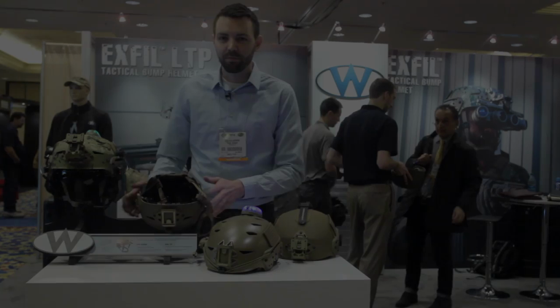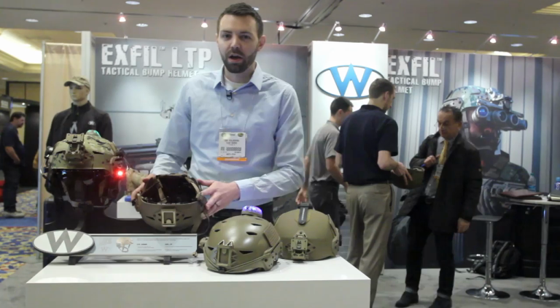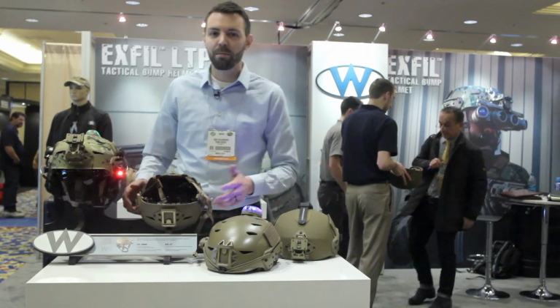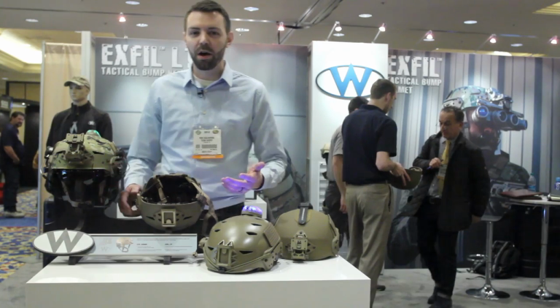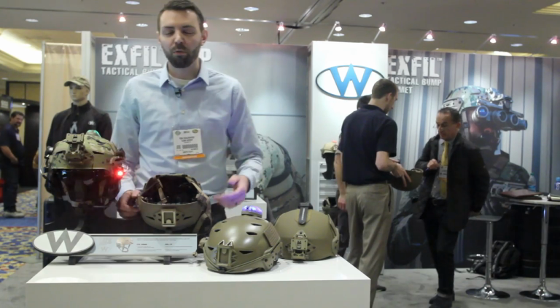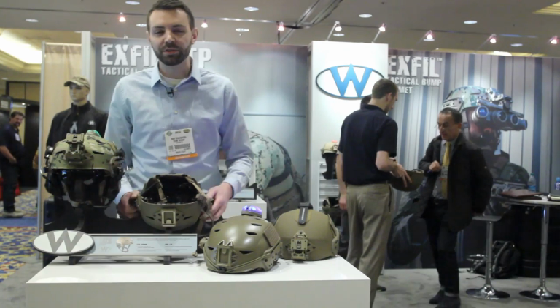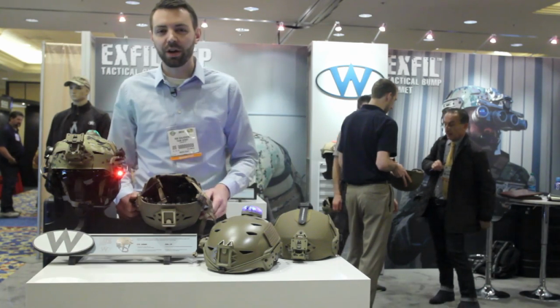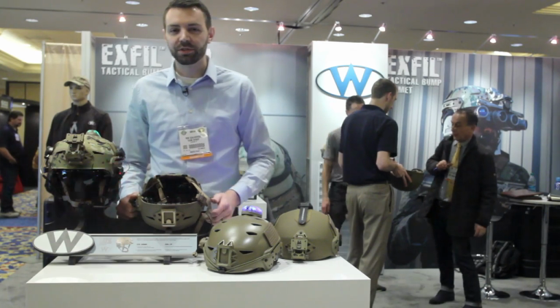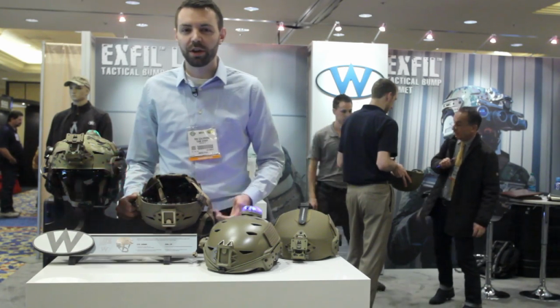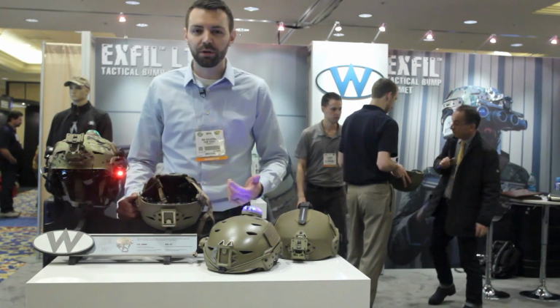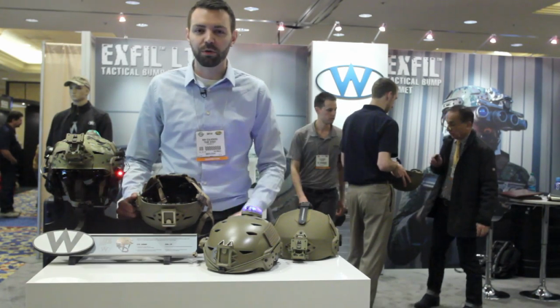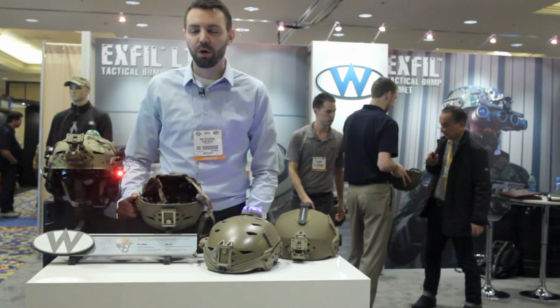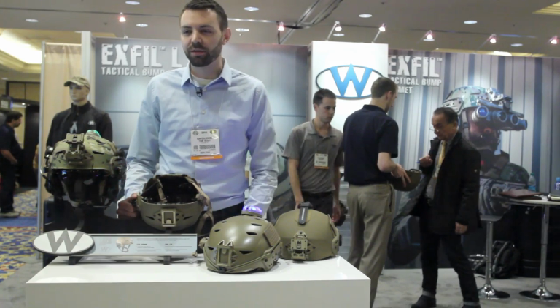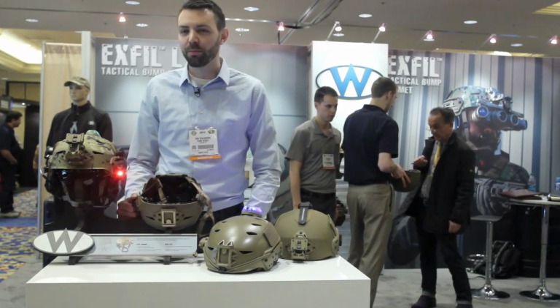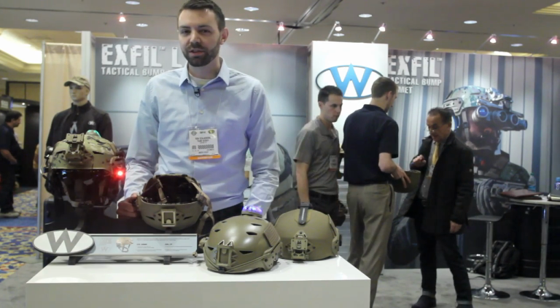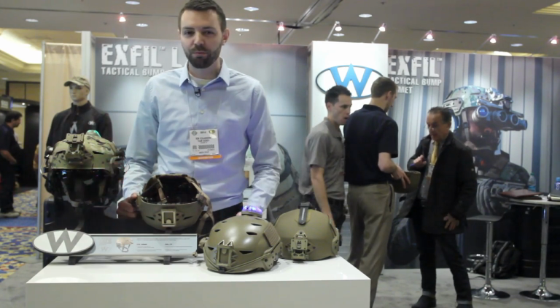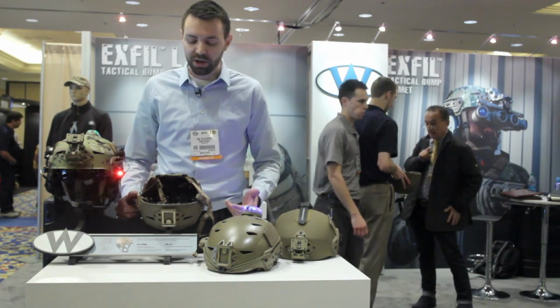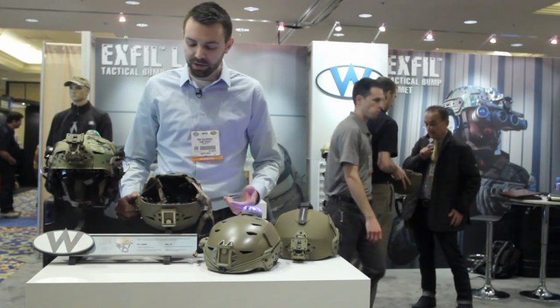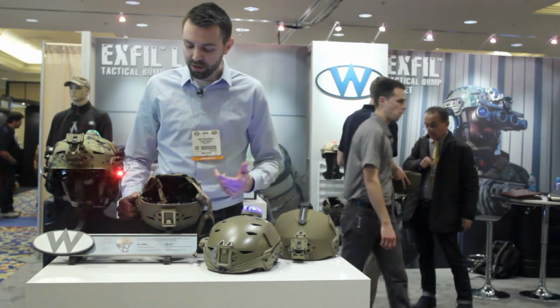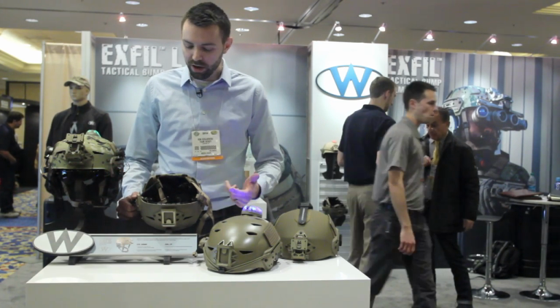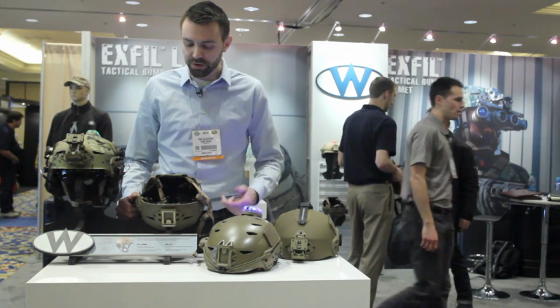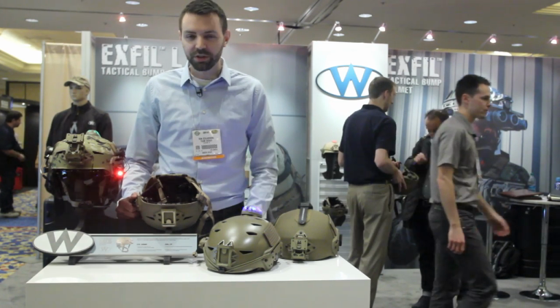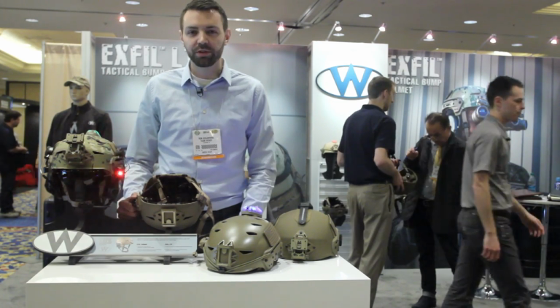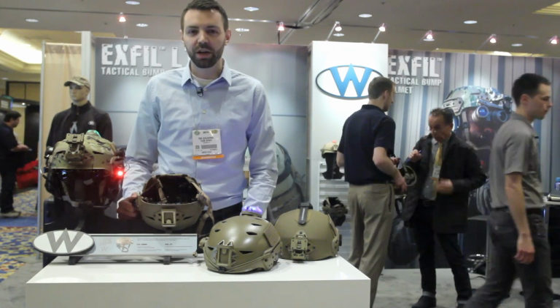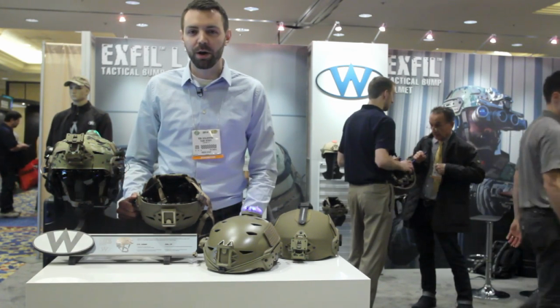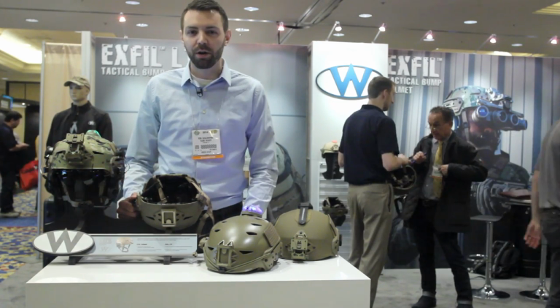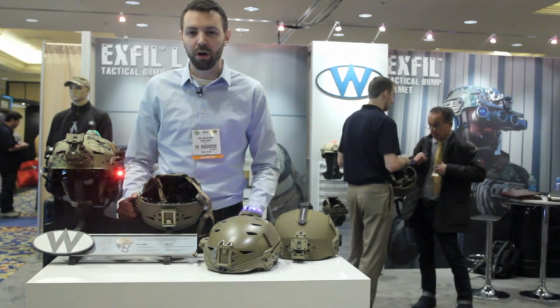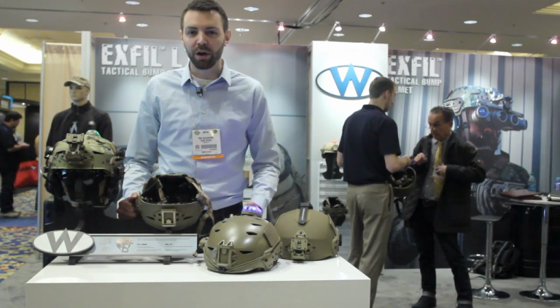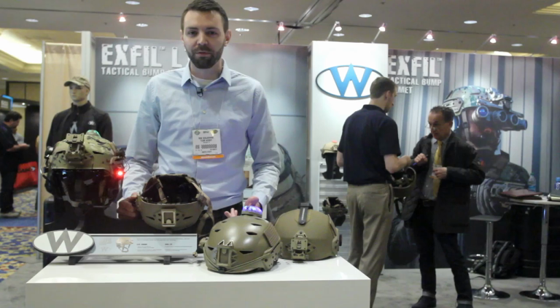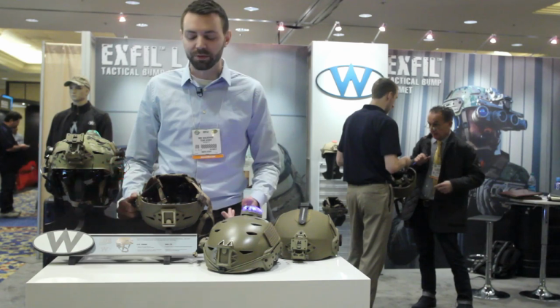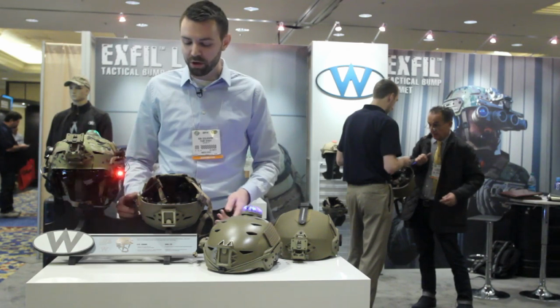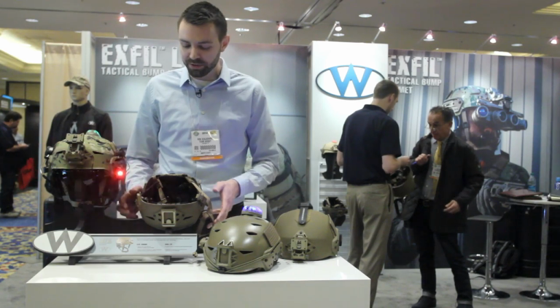Hi, I'm Ron Zolkowski, Director of Product Development at Team Wendy. I'm talking to you here today about our line of Exfil helmets.